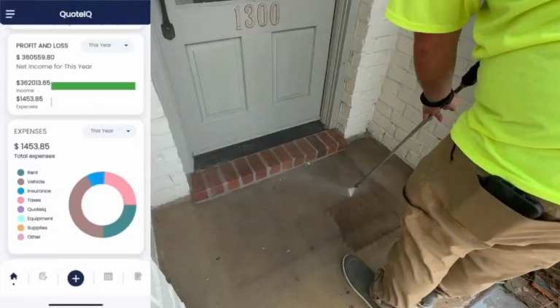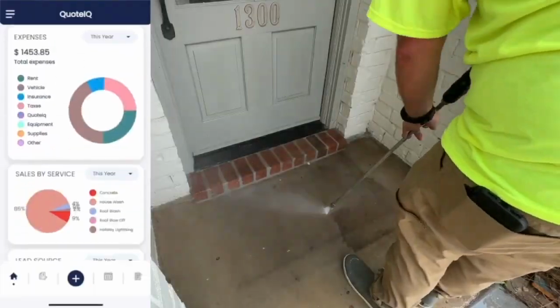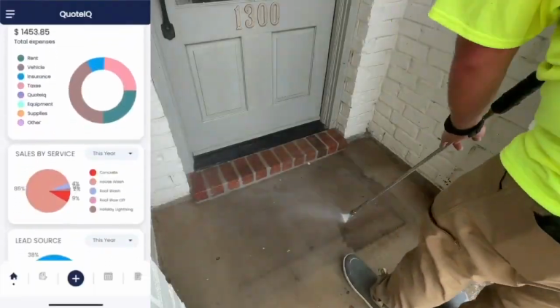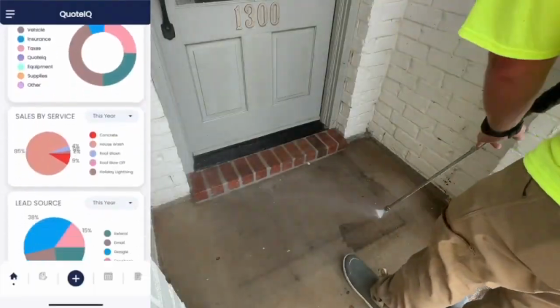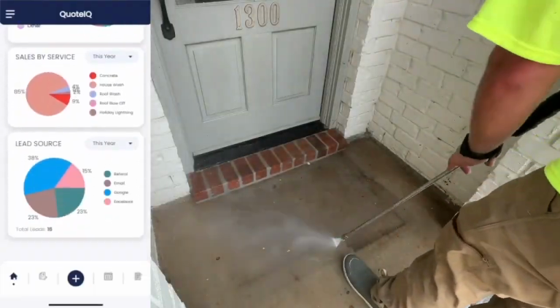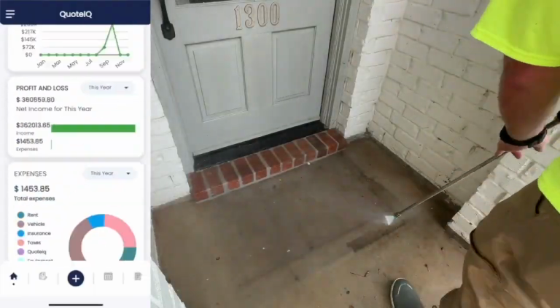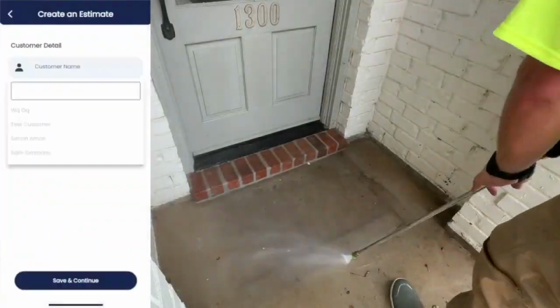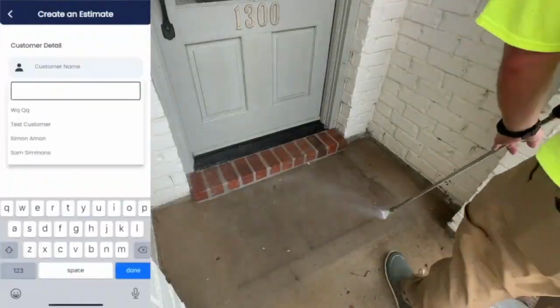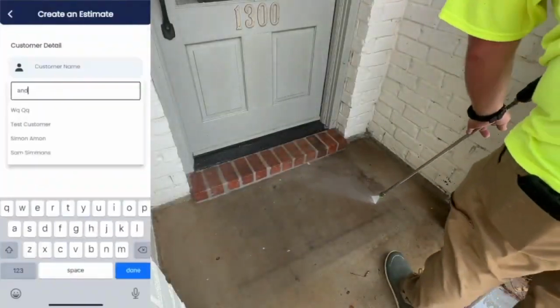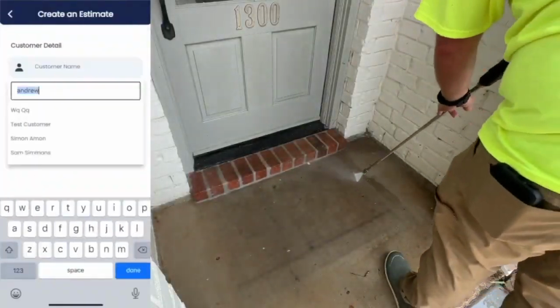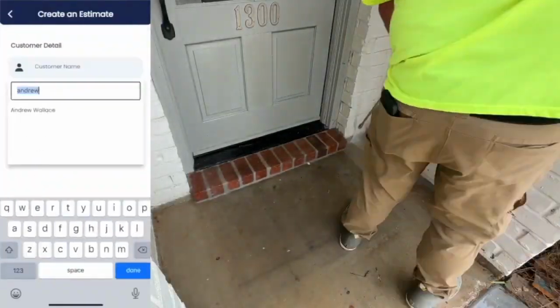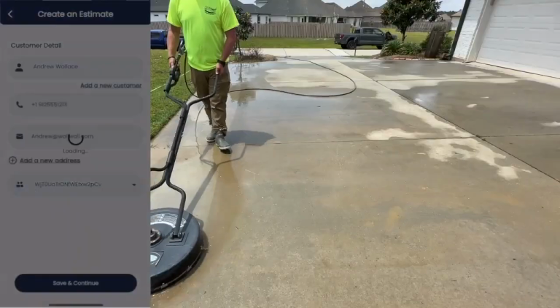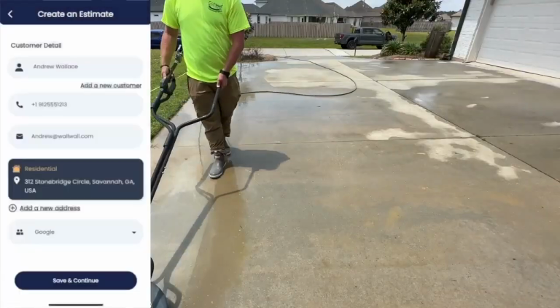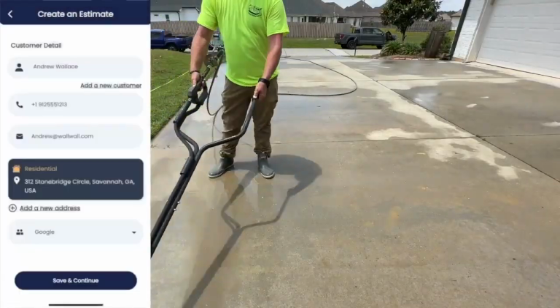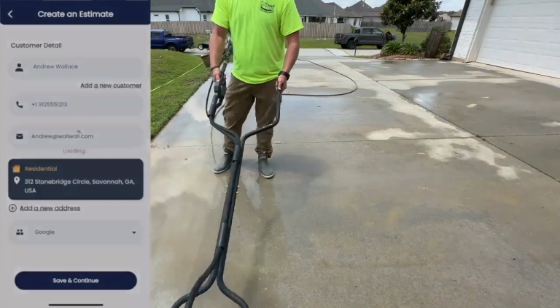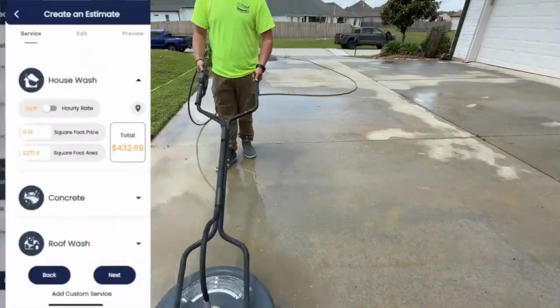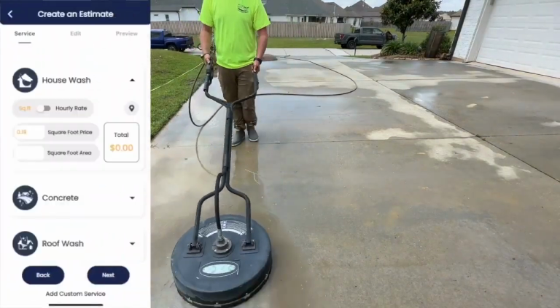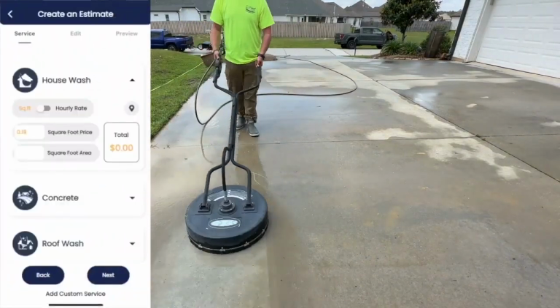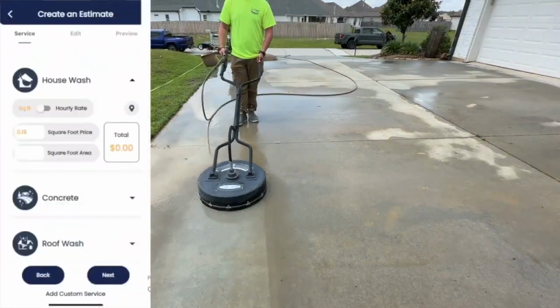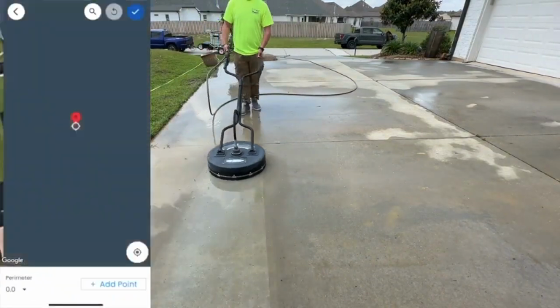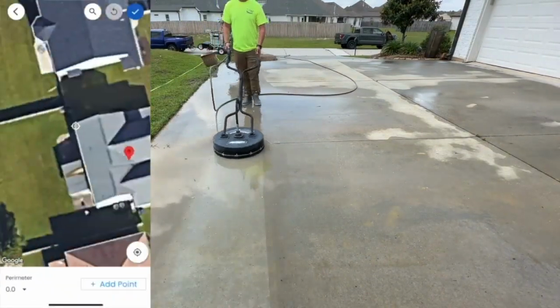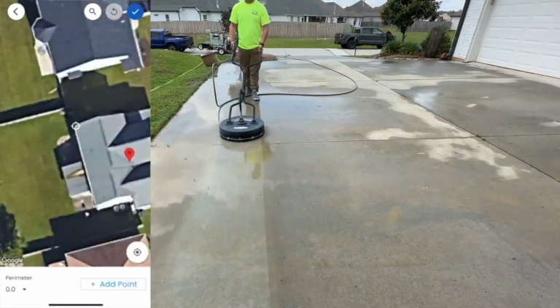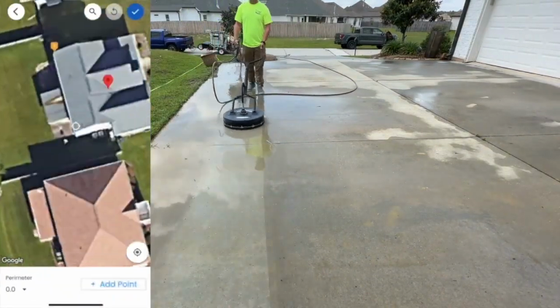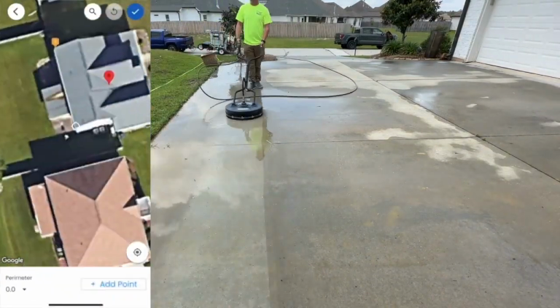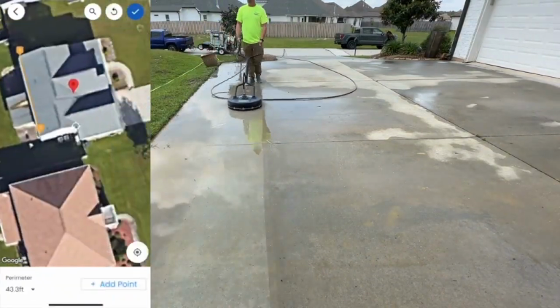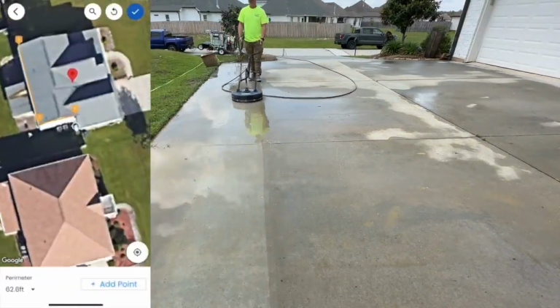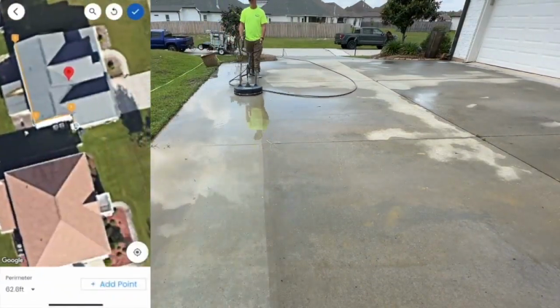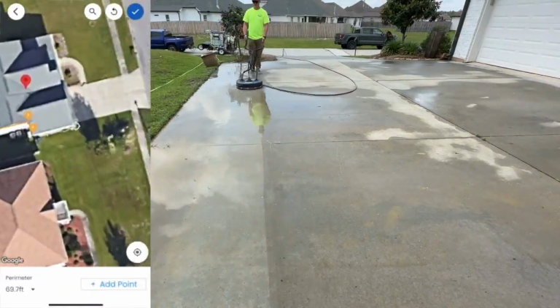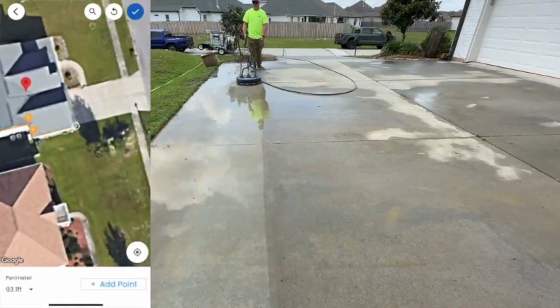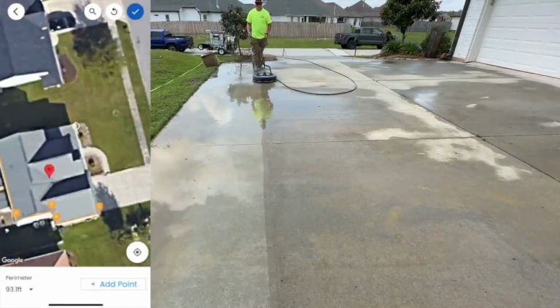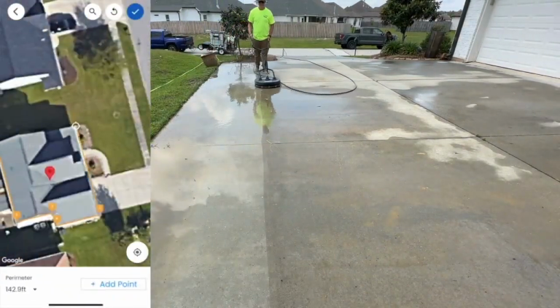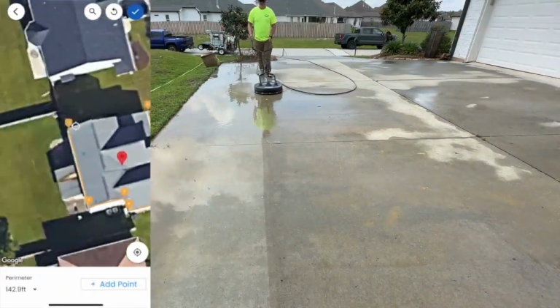If you need help keeping up with customers, sending estimates, invoices, and collecting payments all for free, check out QuoteIQ. It'll be linked in the comment section and the description as well.